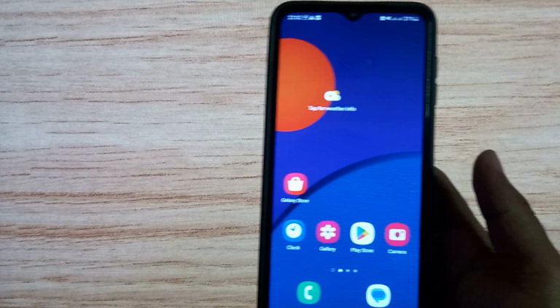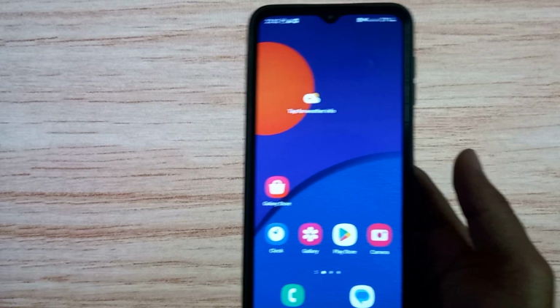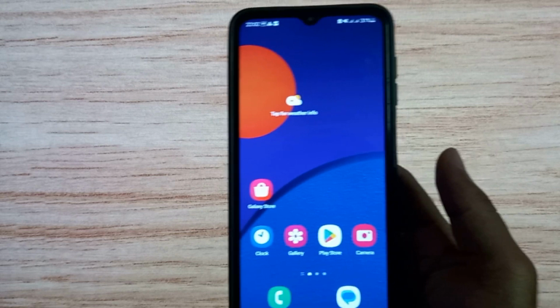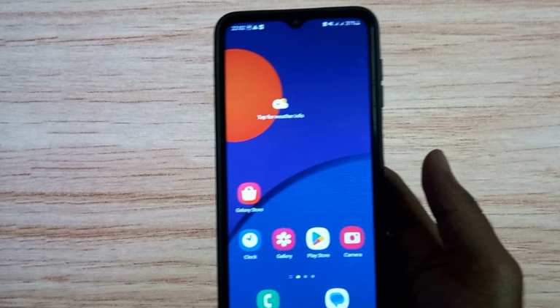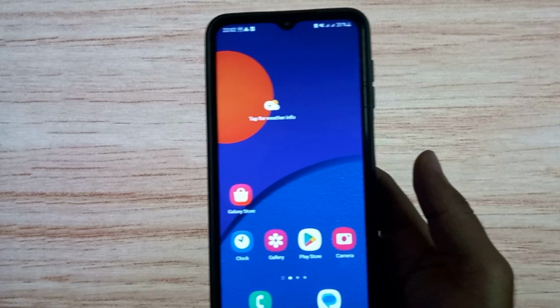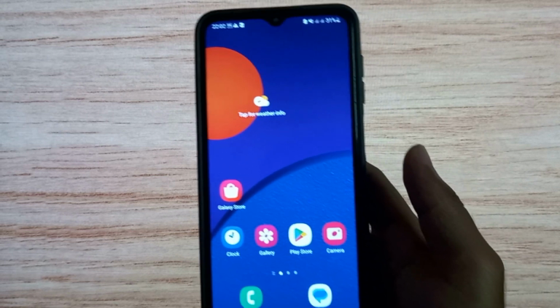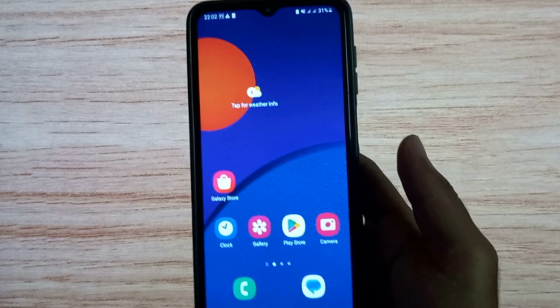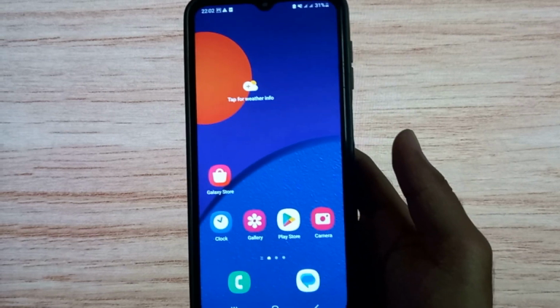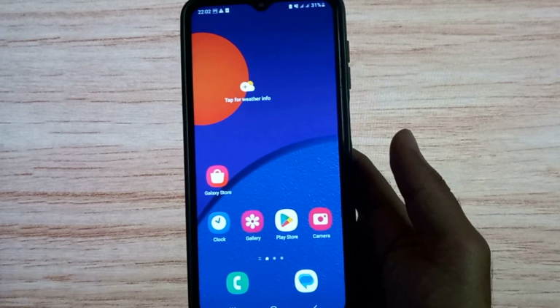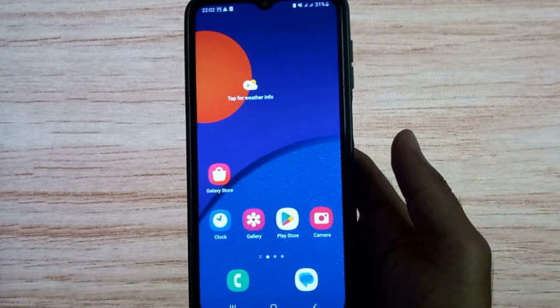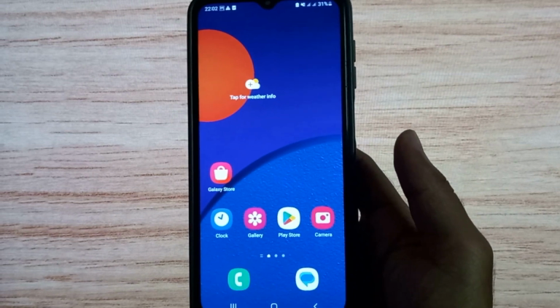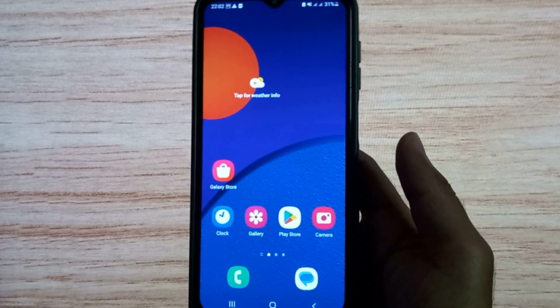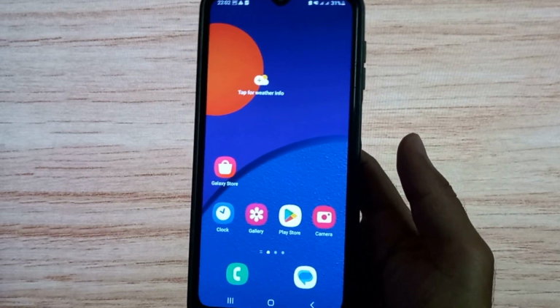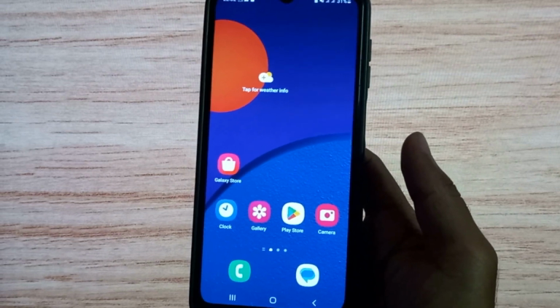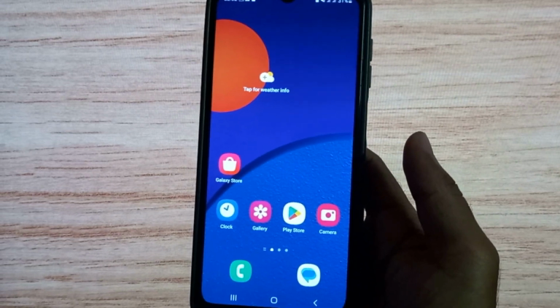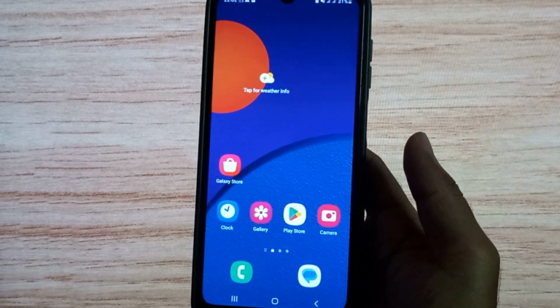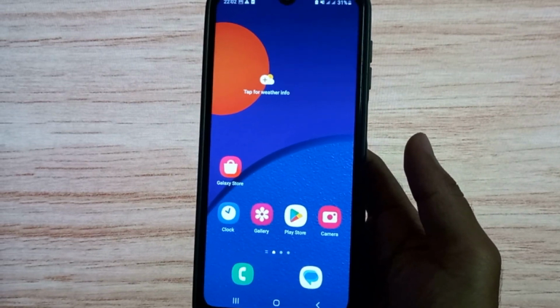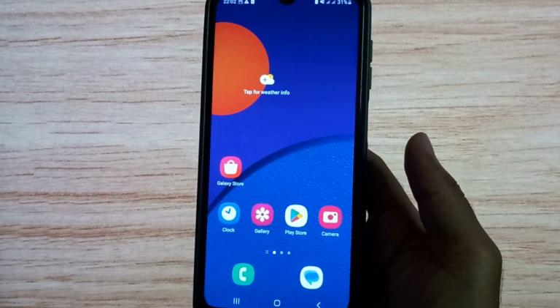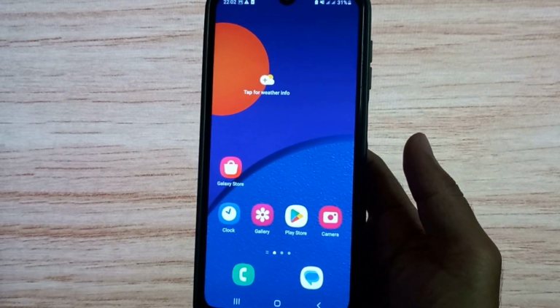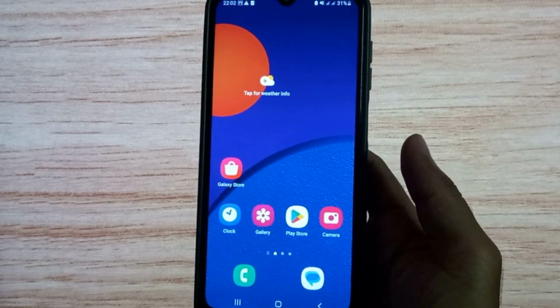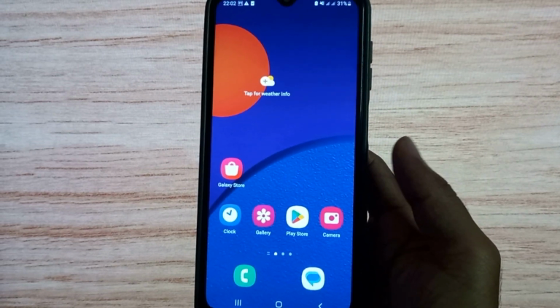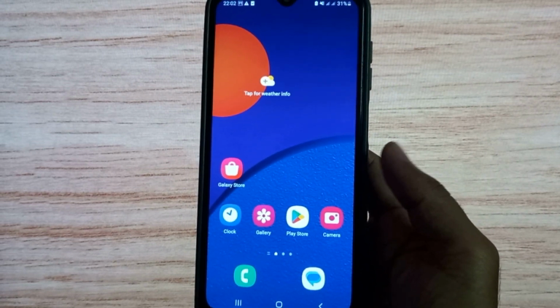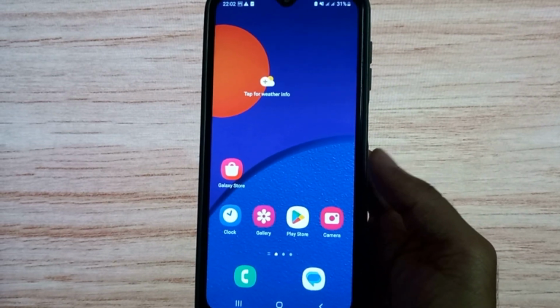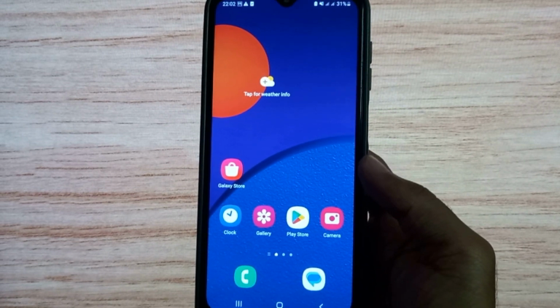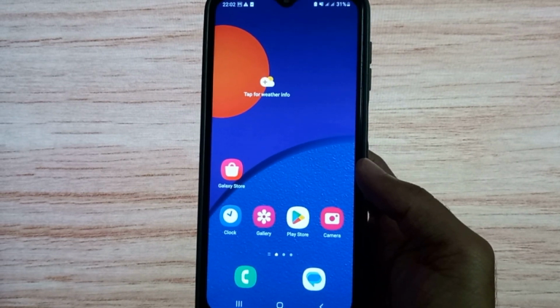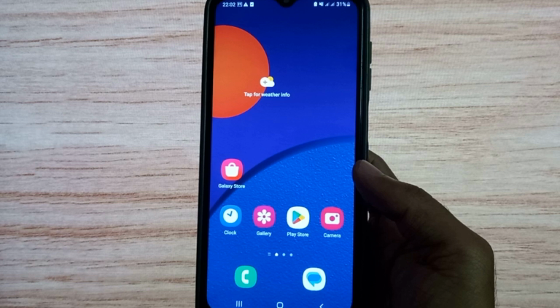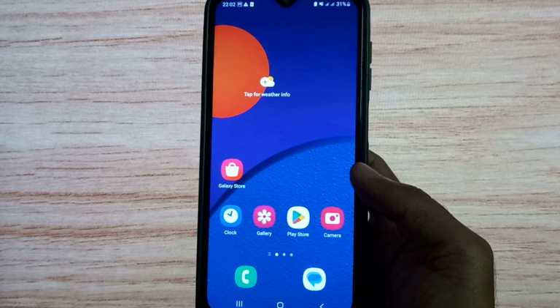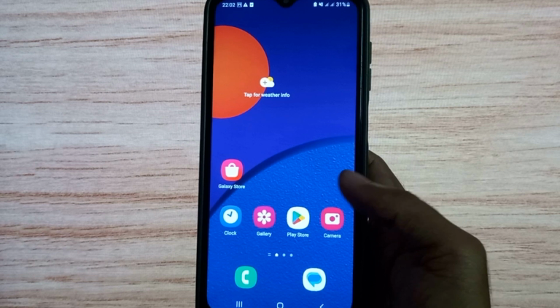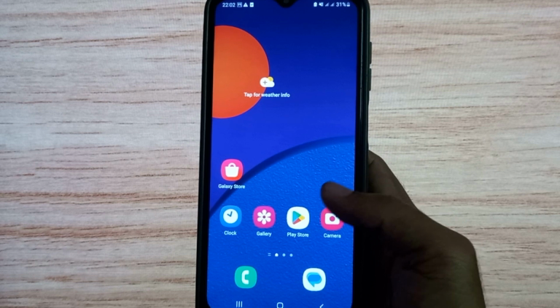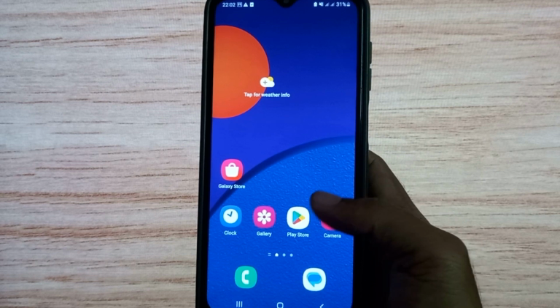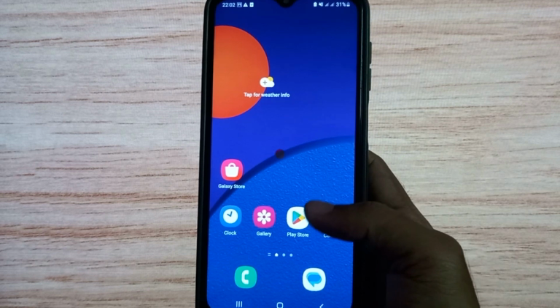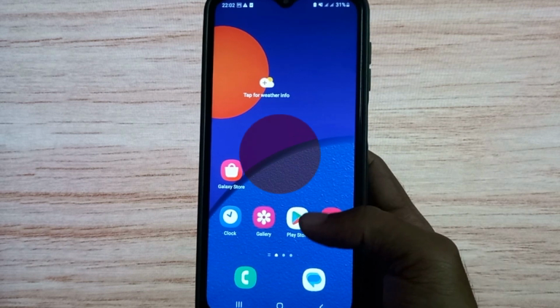Welcome back to a new video. In this video I will show how to enable double tap to turn on the screen. Let's start.